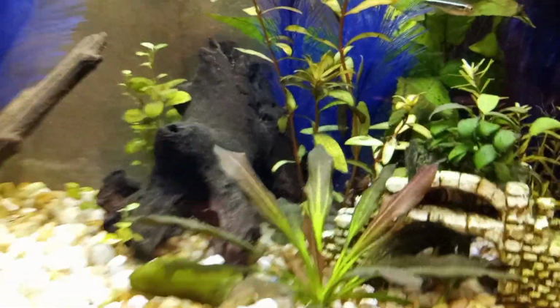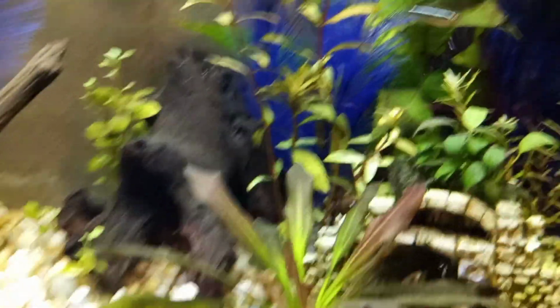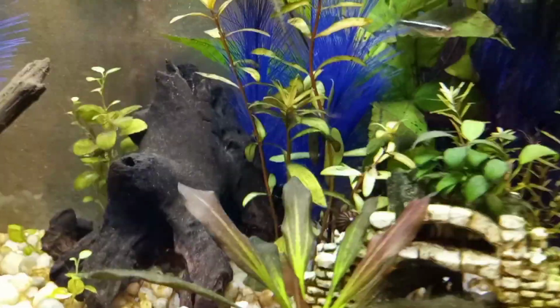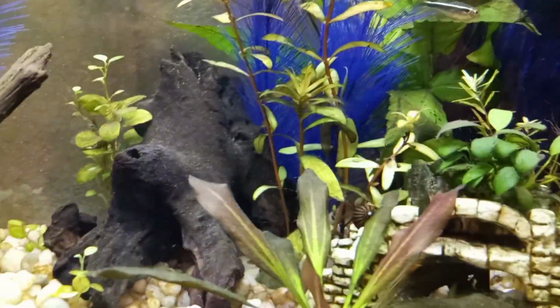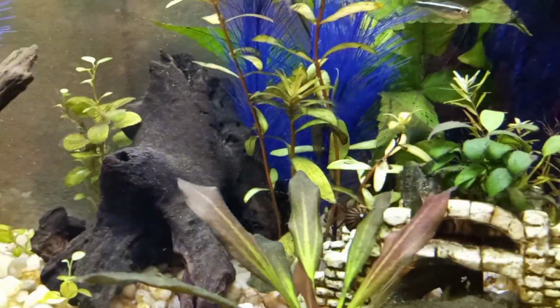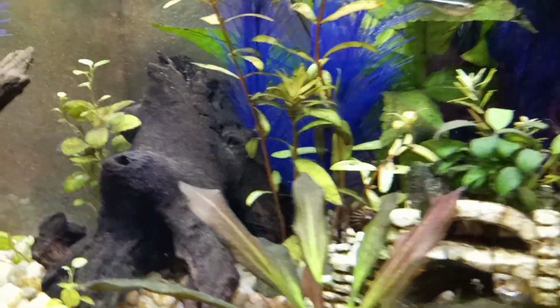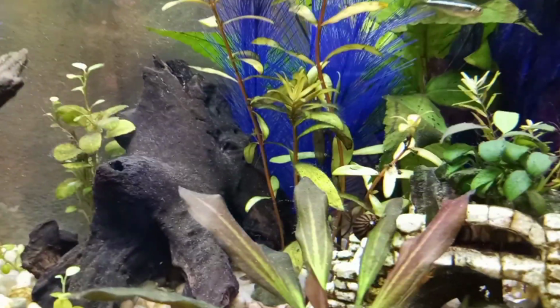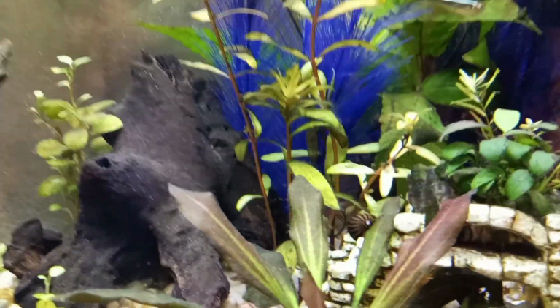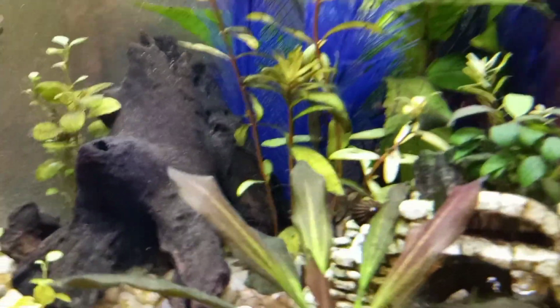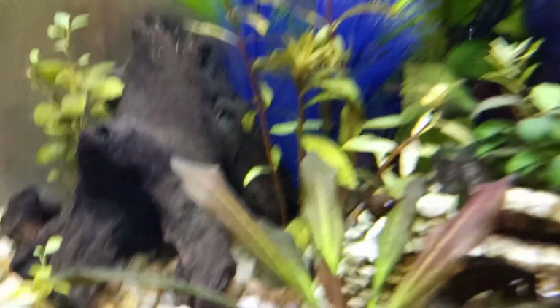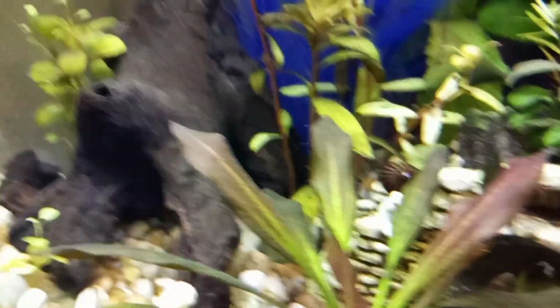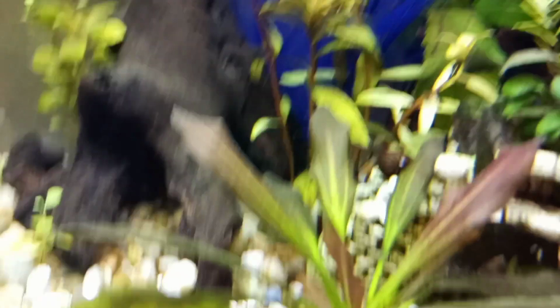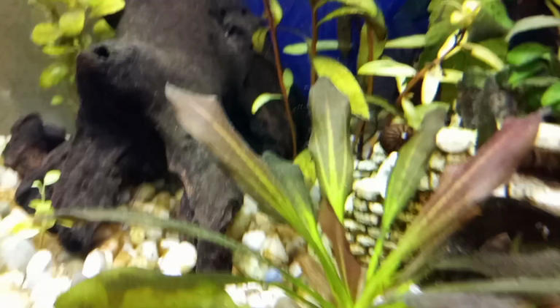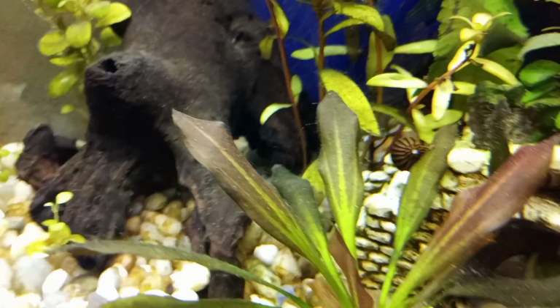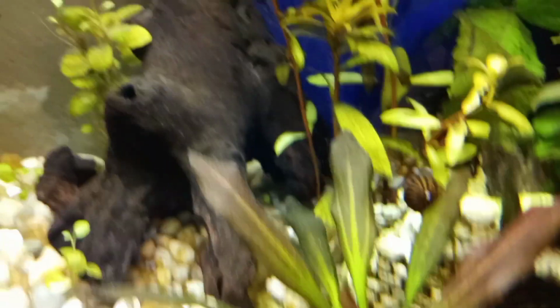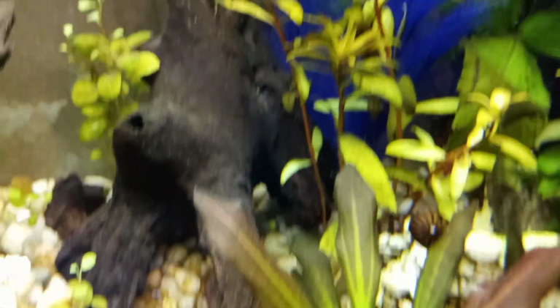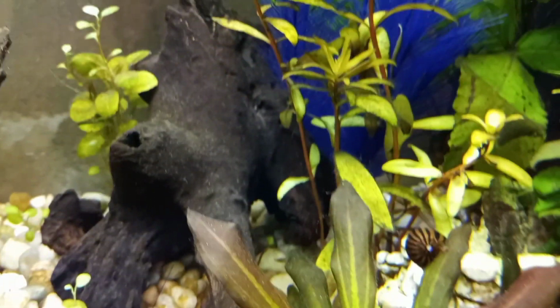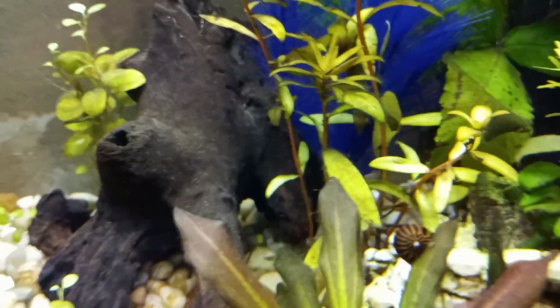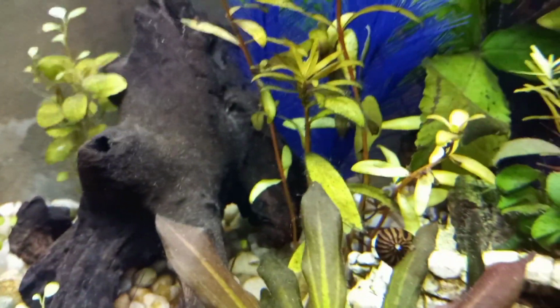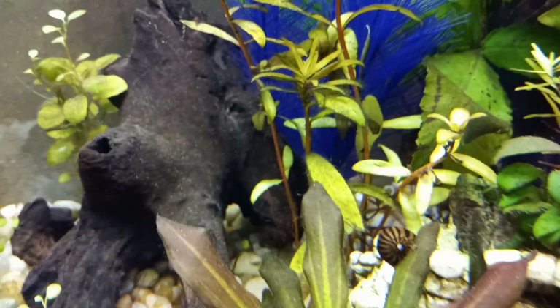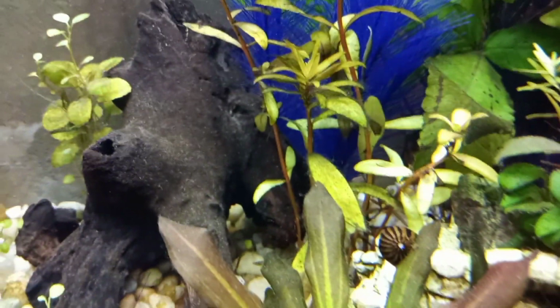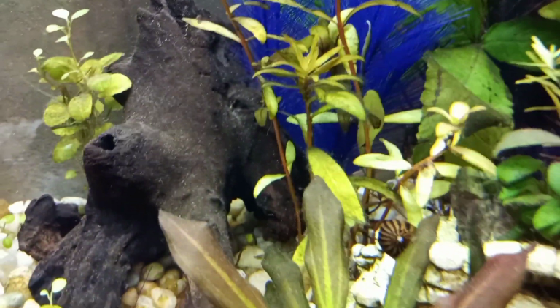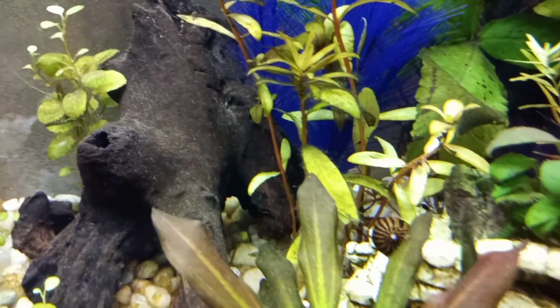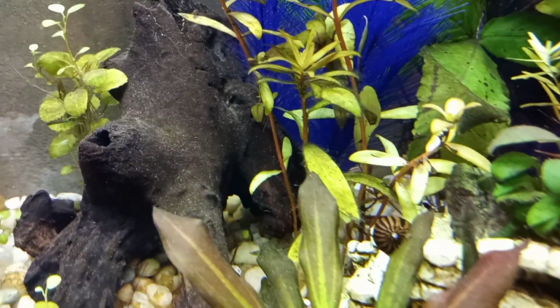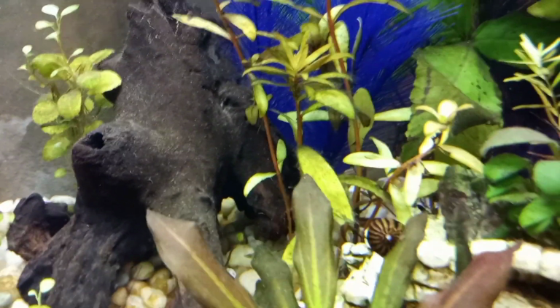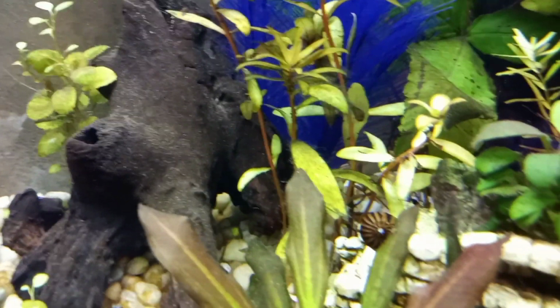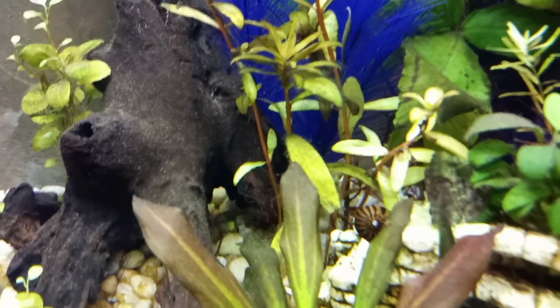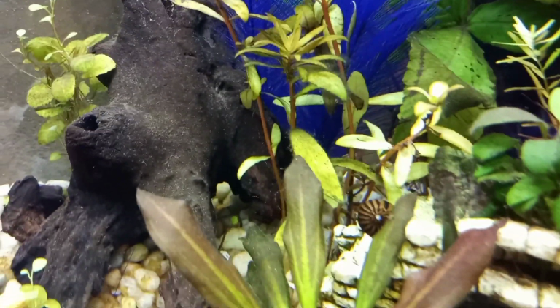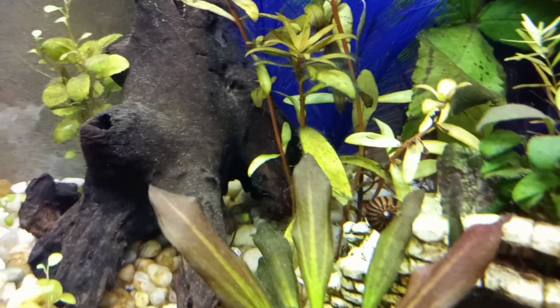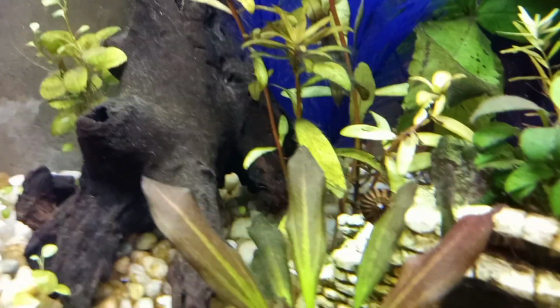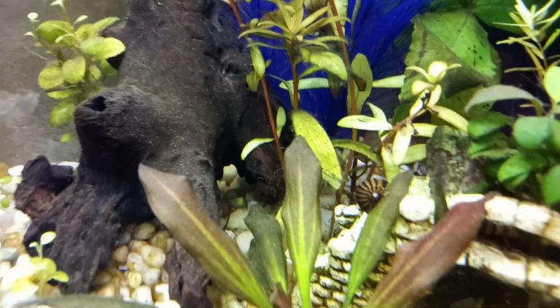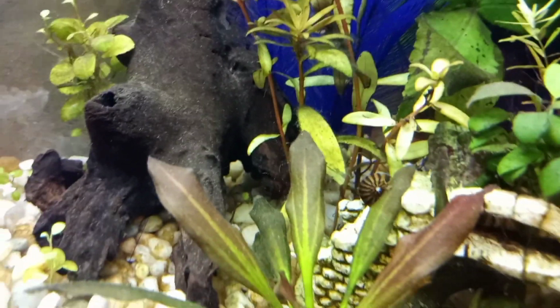Here's my big Zebra Nerite snail. He's from the old tank as well.